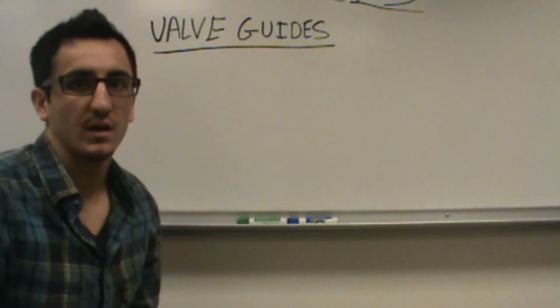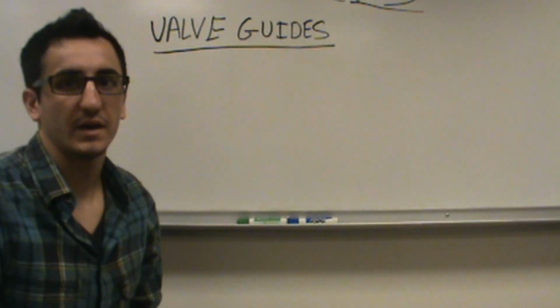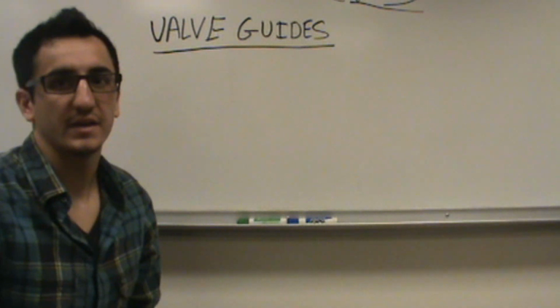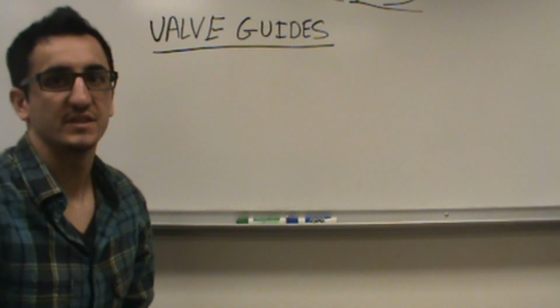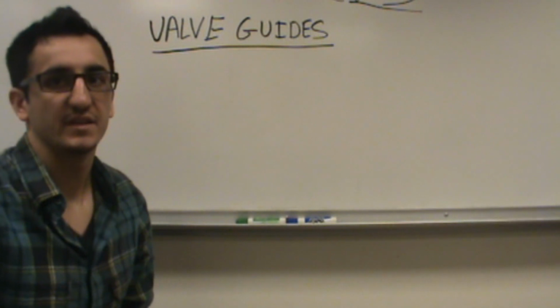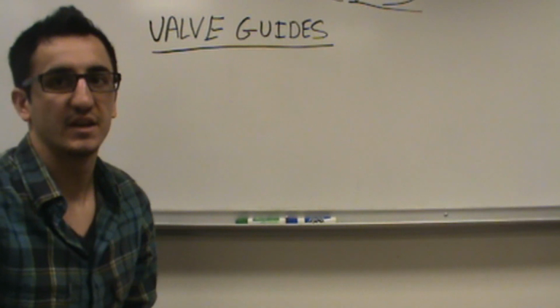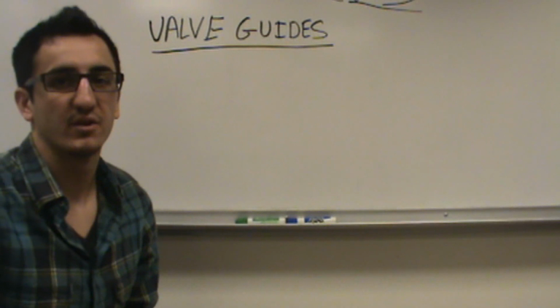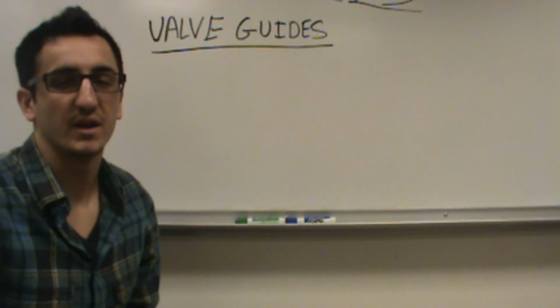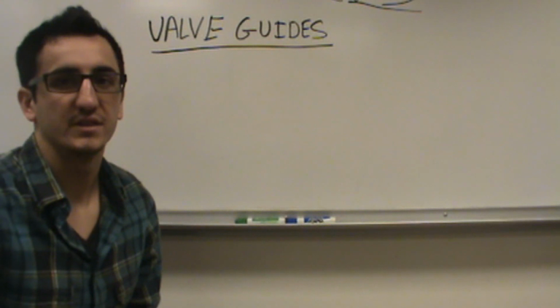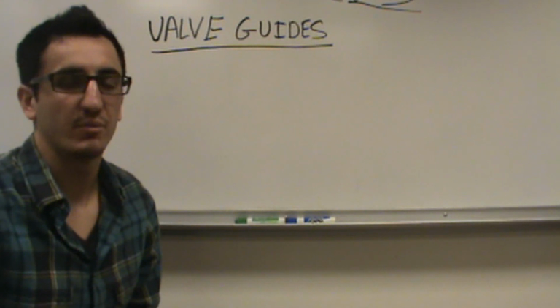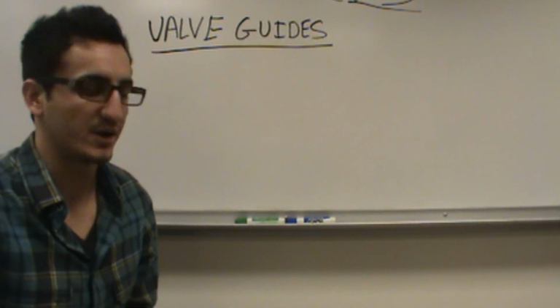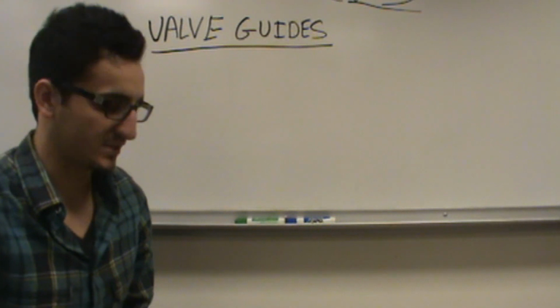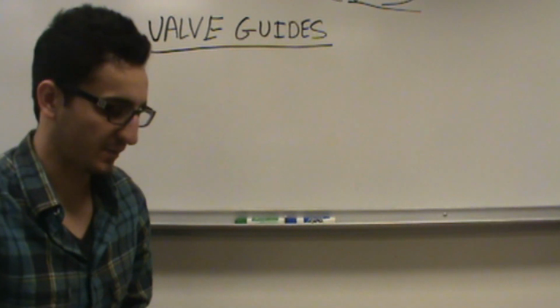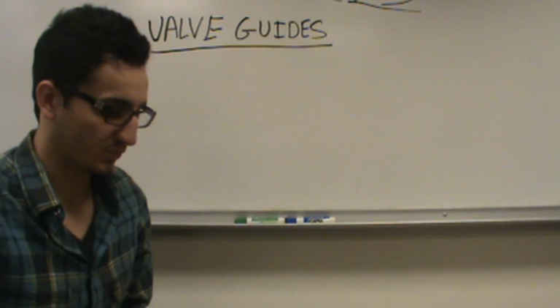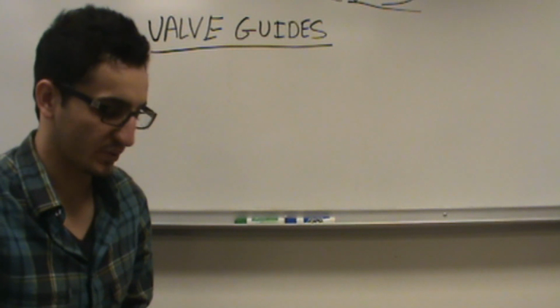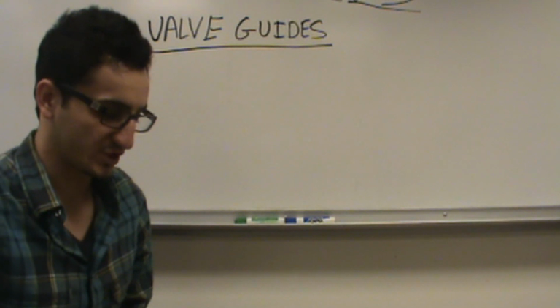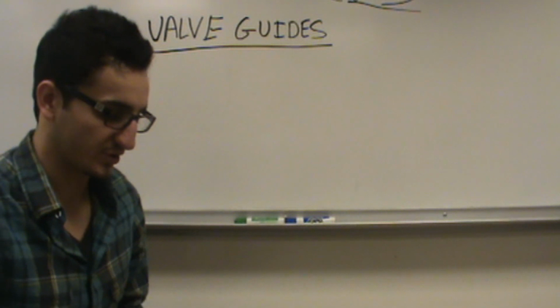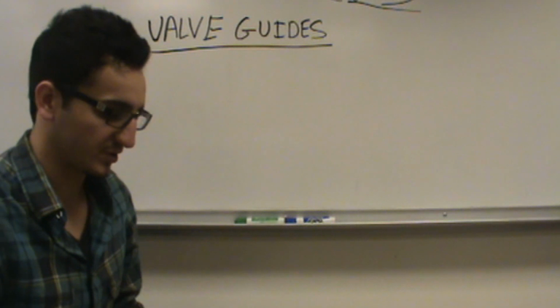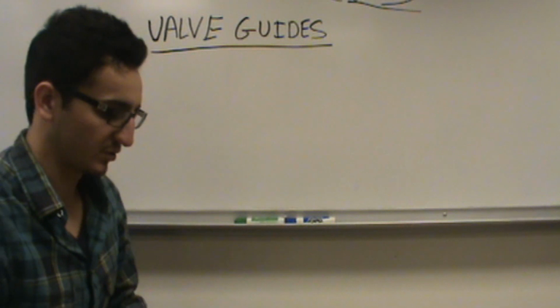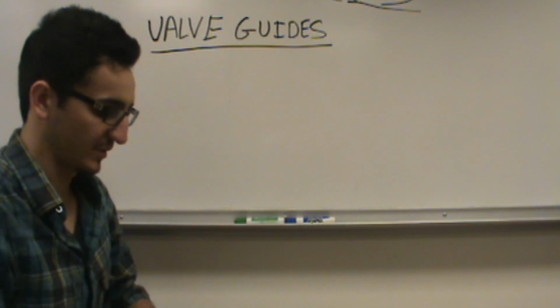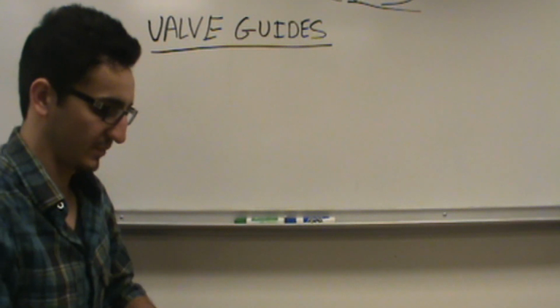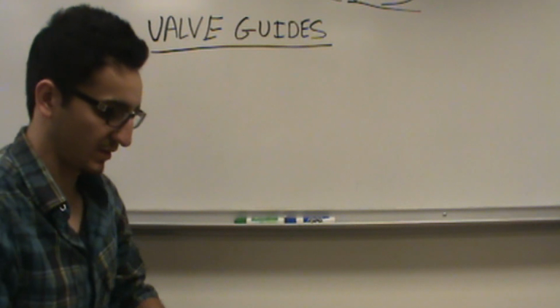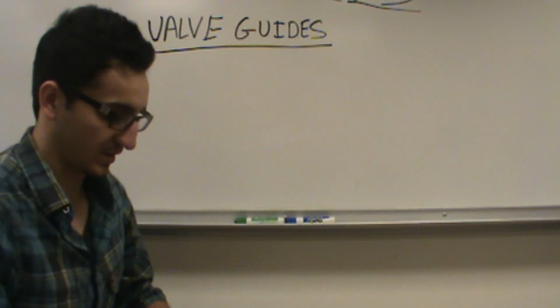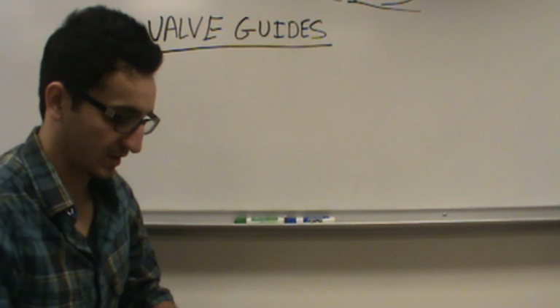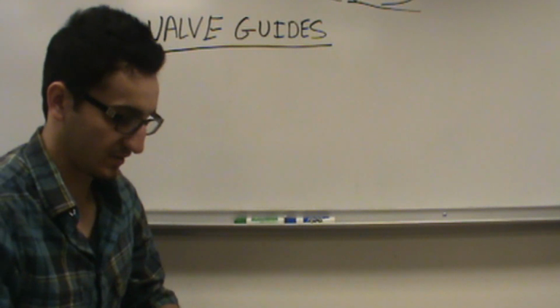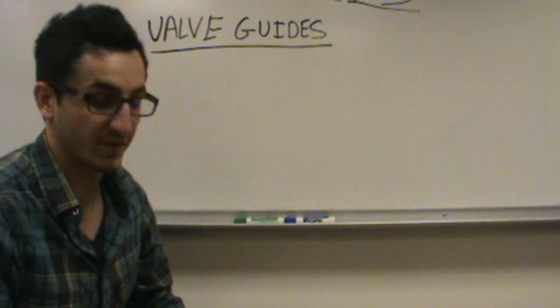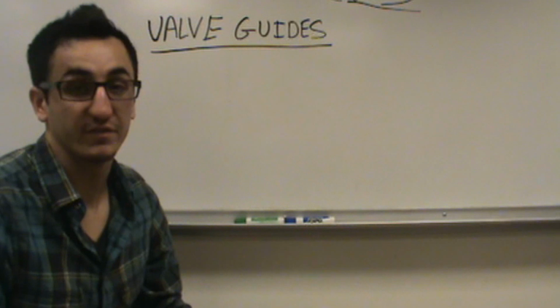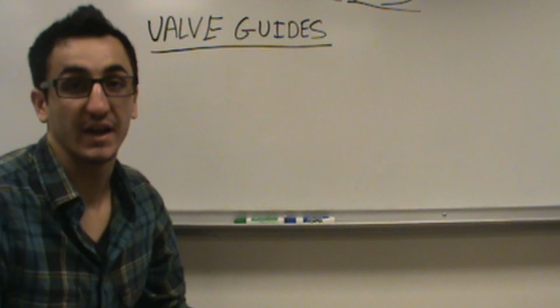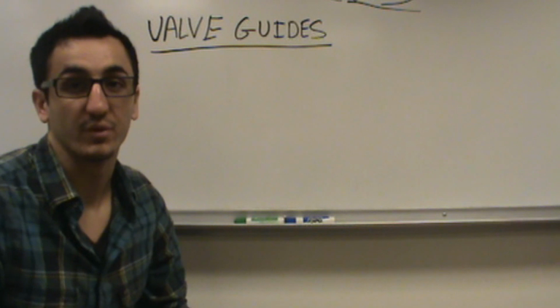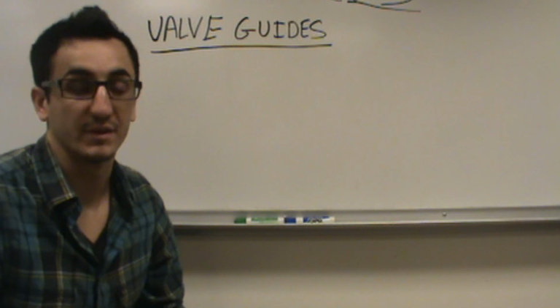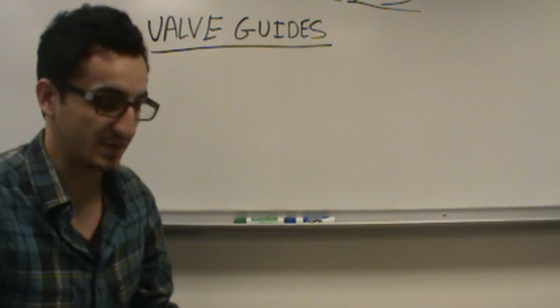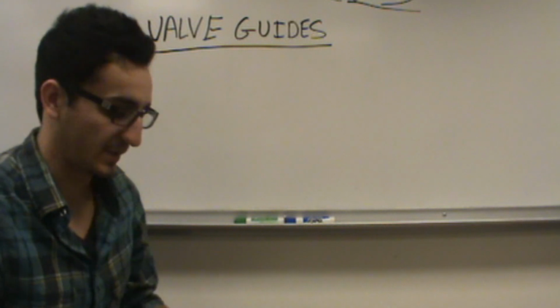Hi guys, it's Anthony here at DIY Auto Tech. We're going to be showing you a little bit about valve guide reaming today.